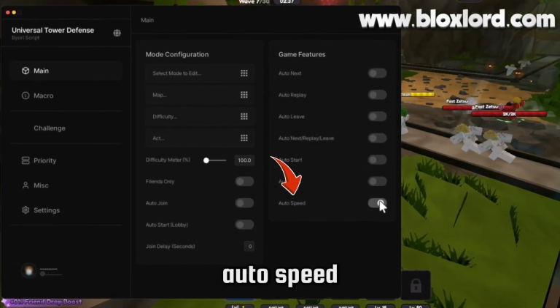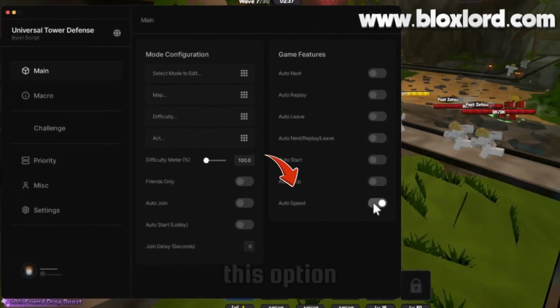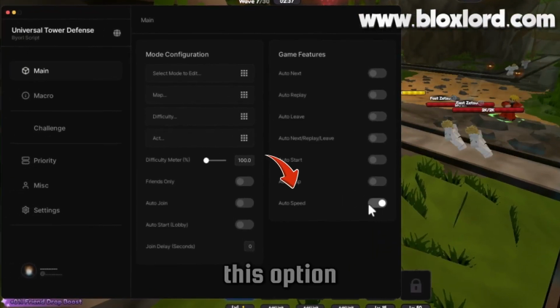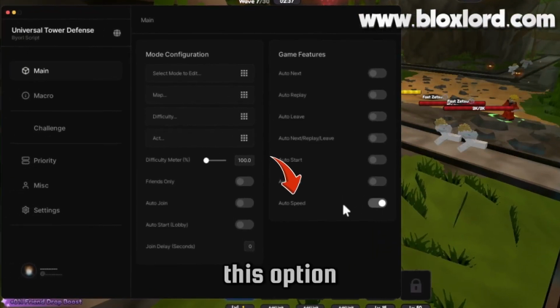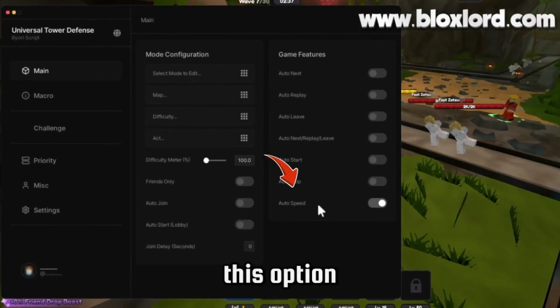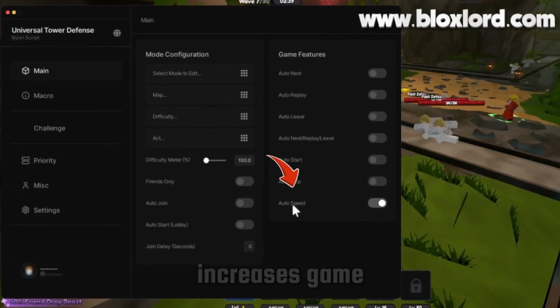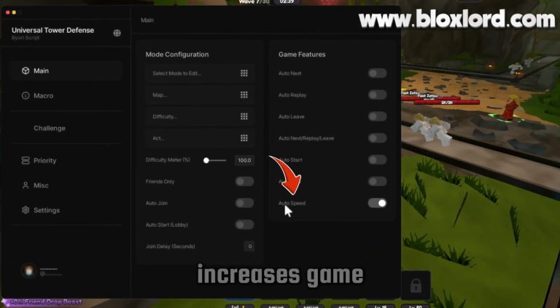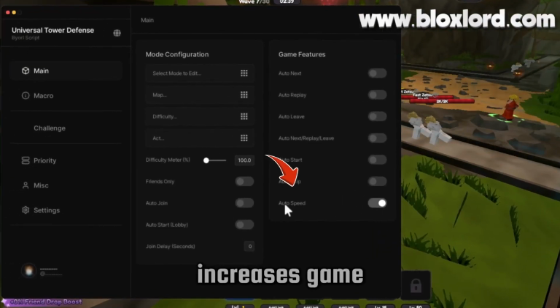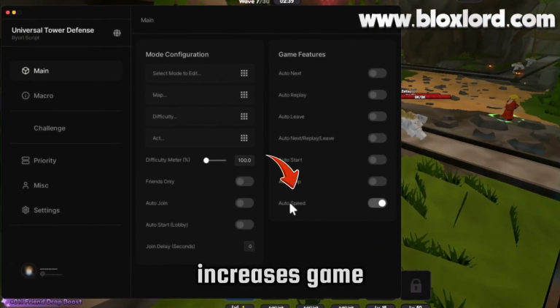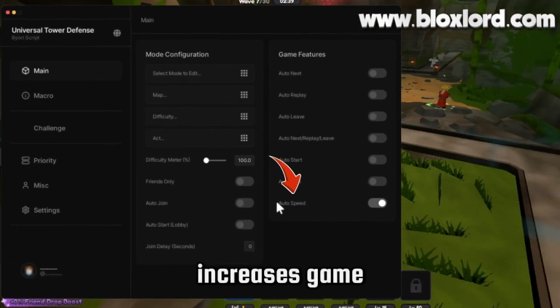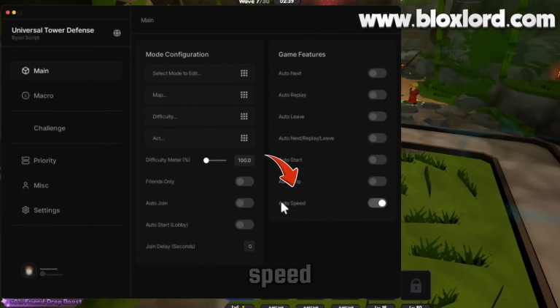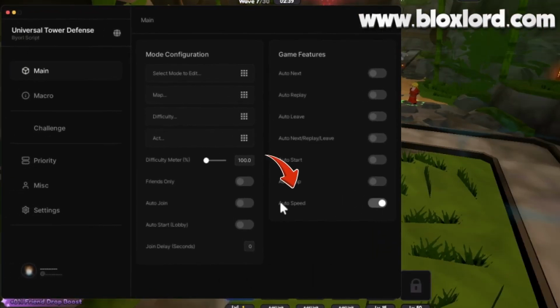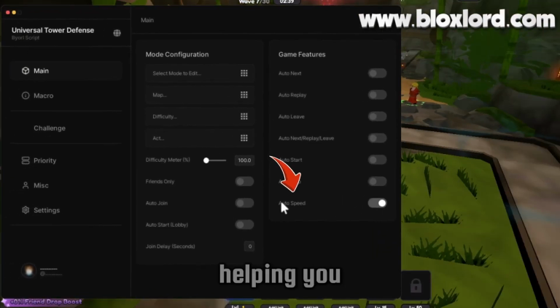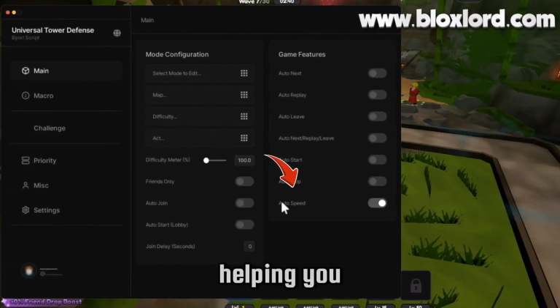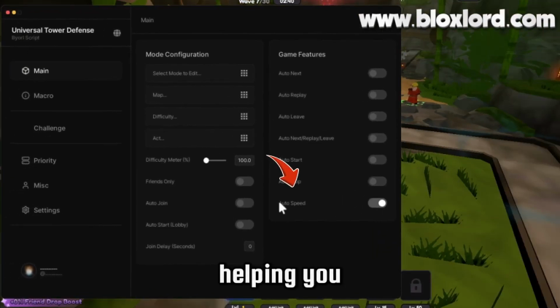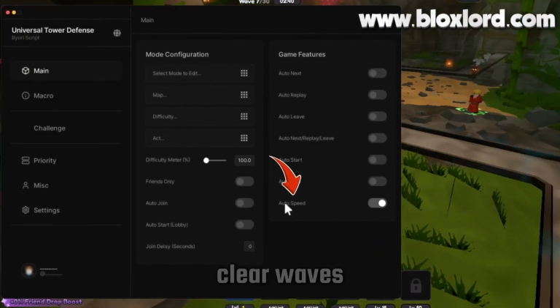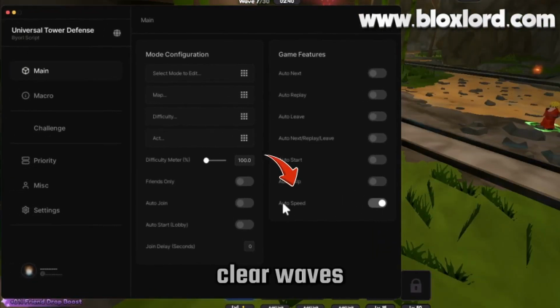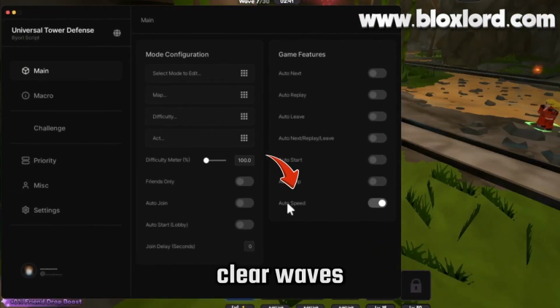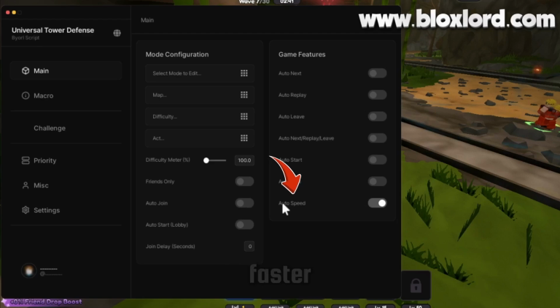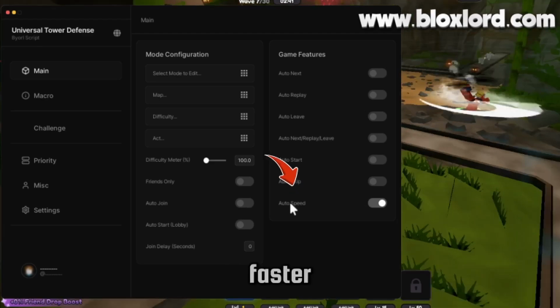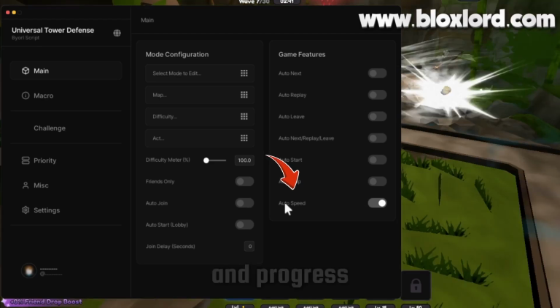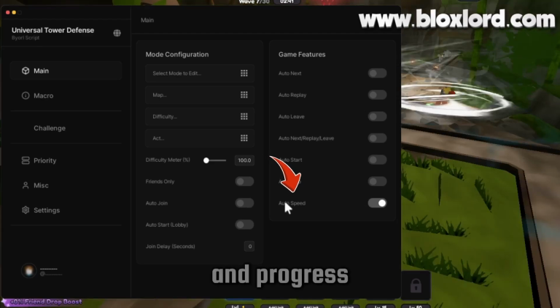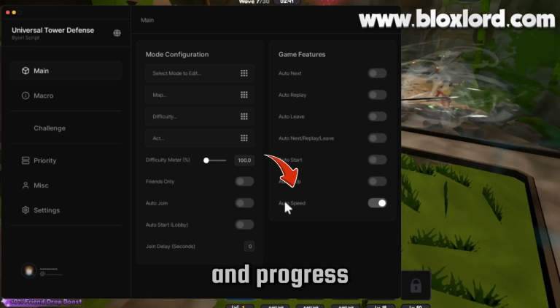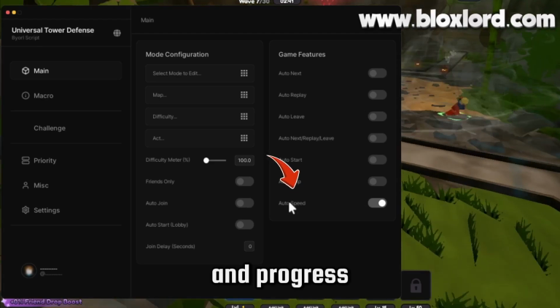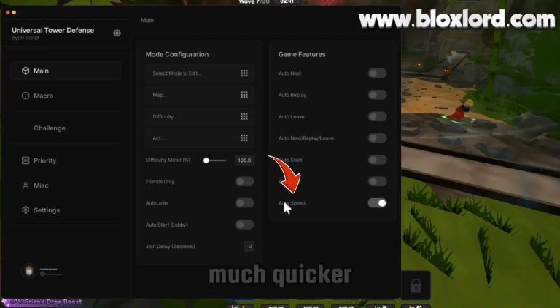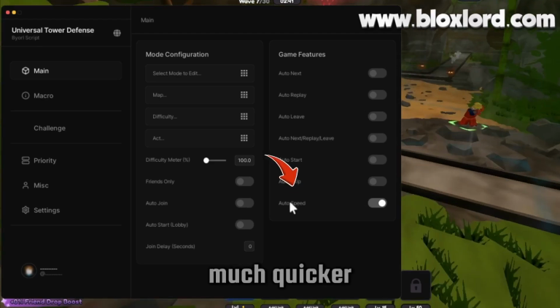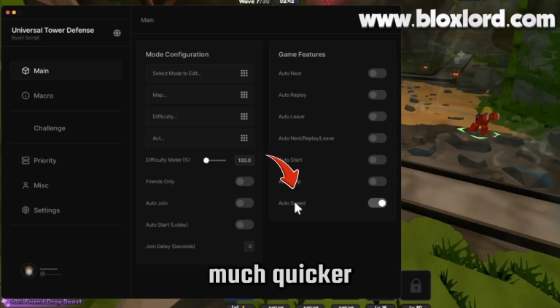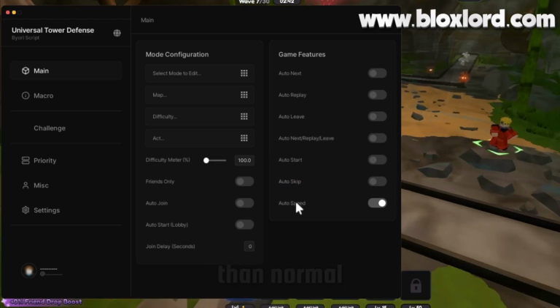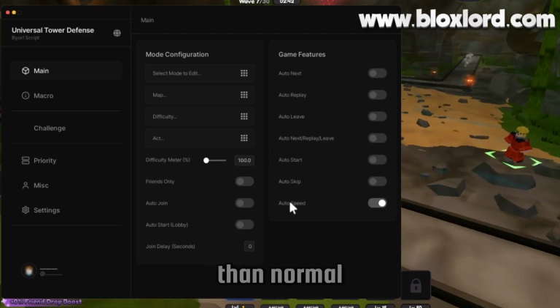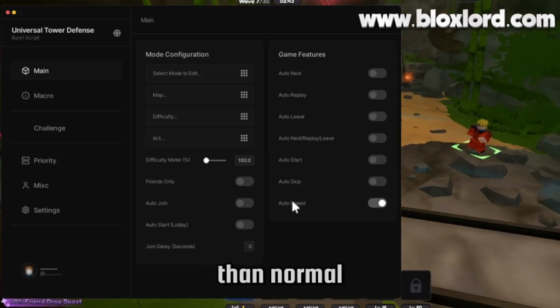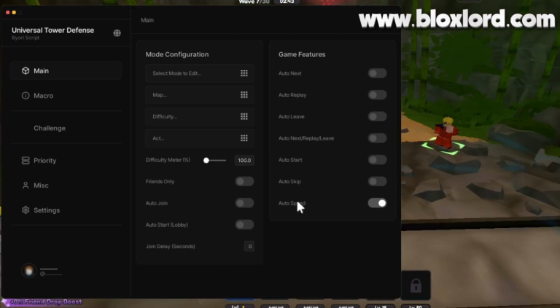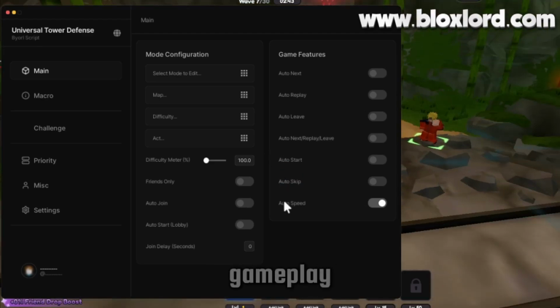Auto Speed — this option increases game speed, helping you clear waves faster and progress much quicker than normal gameplay.